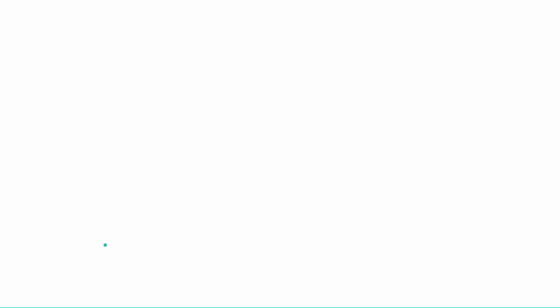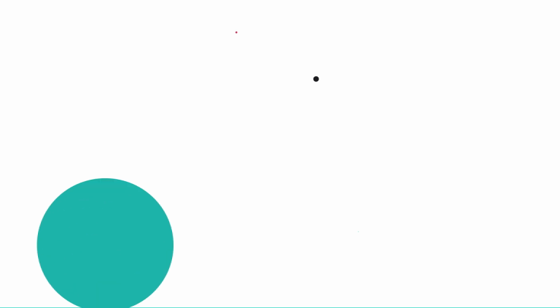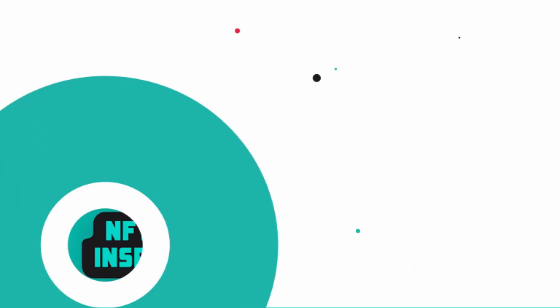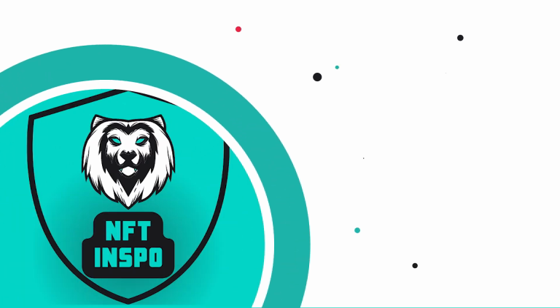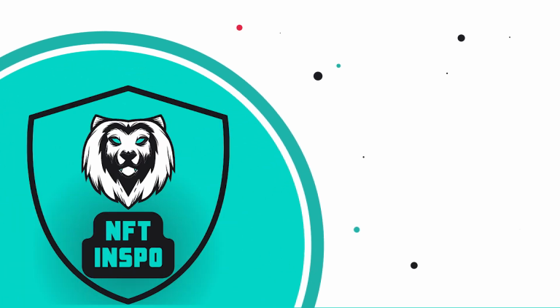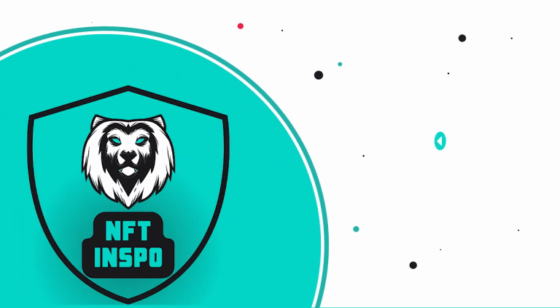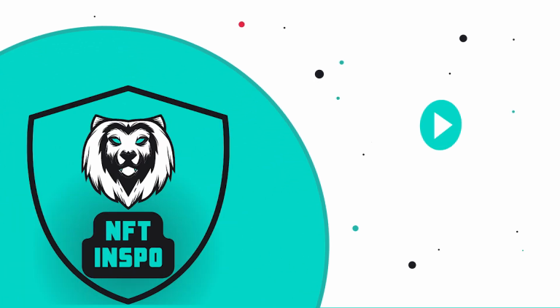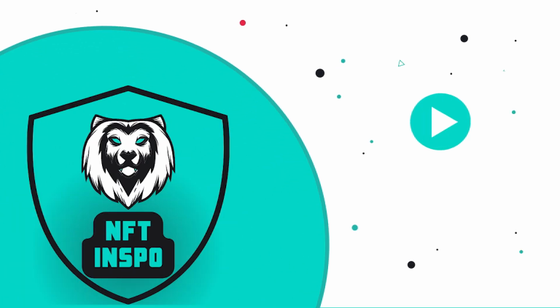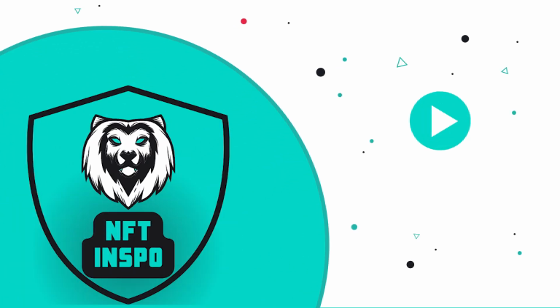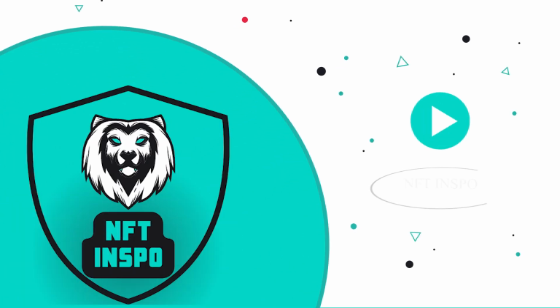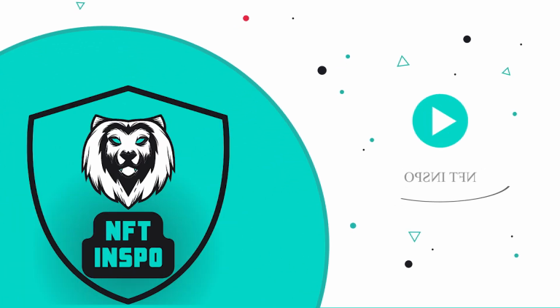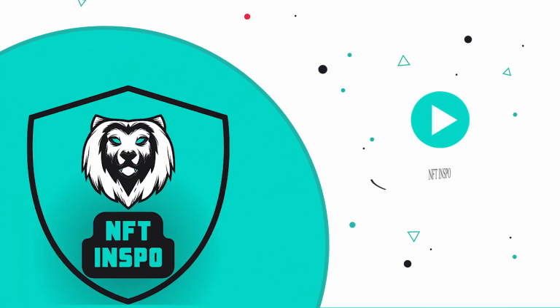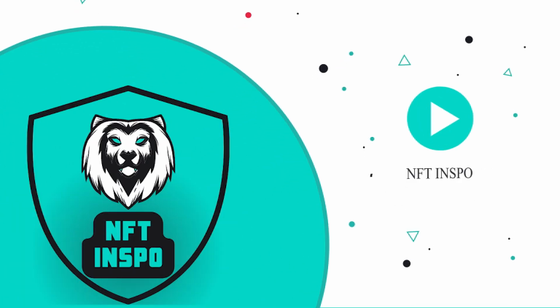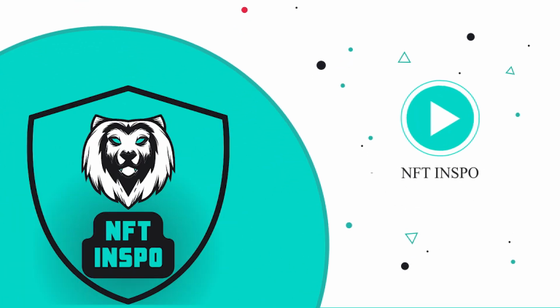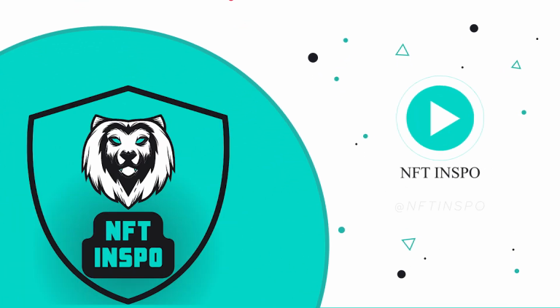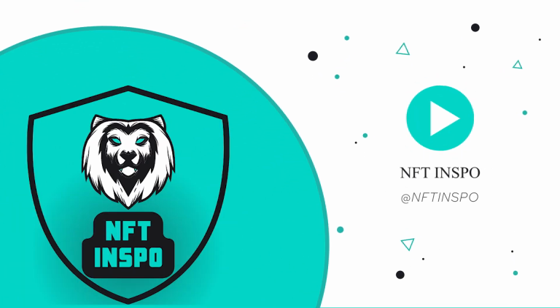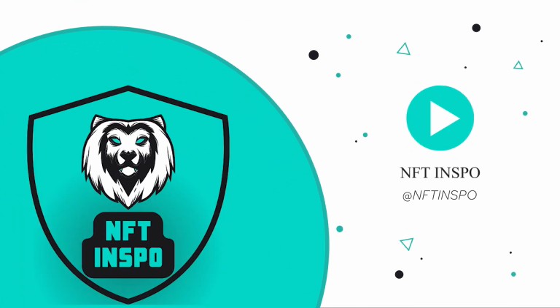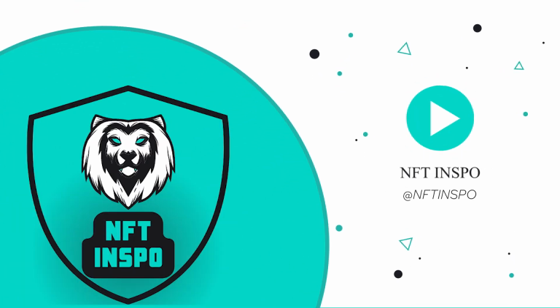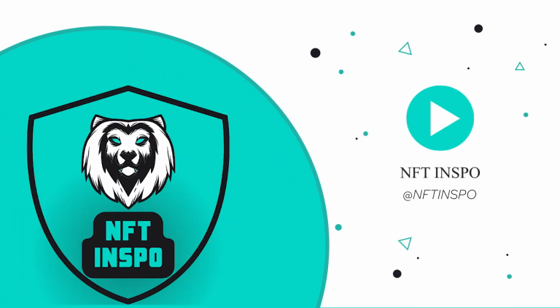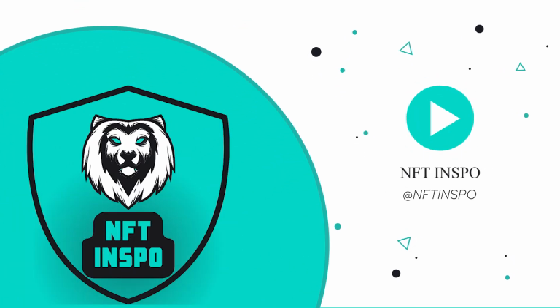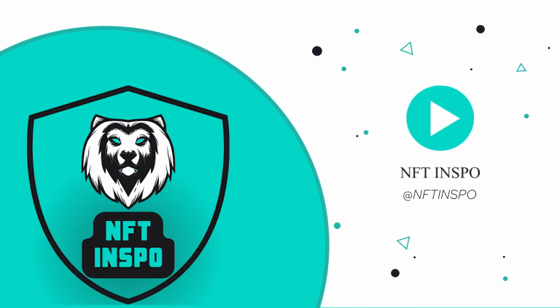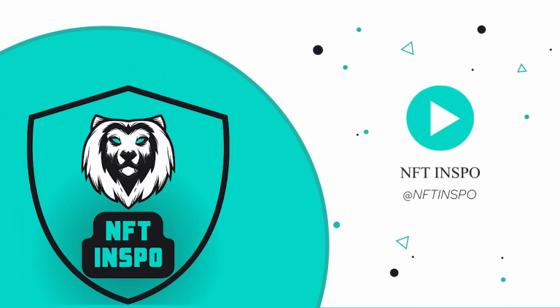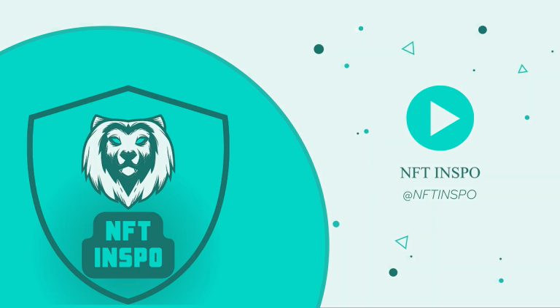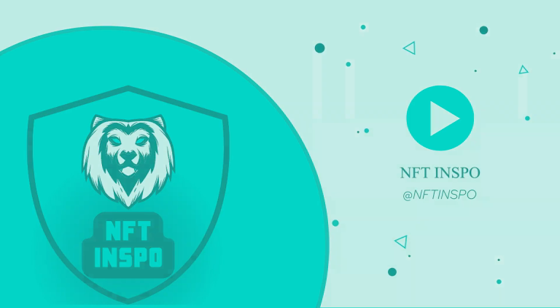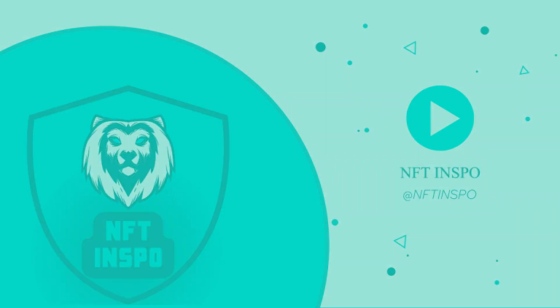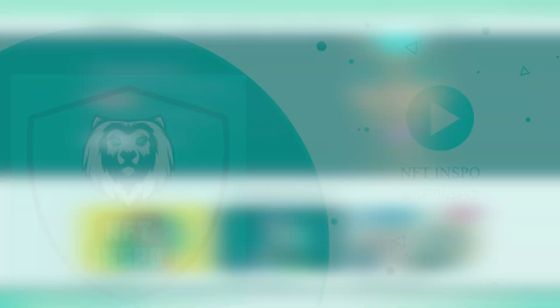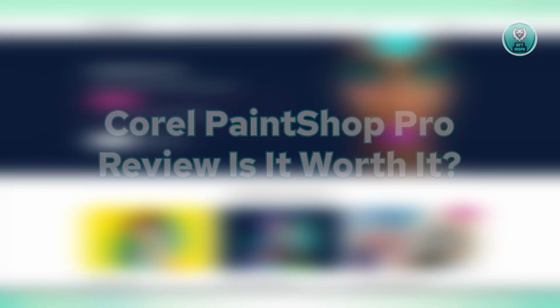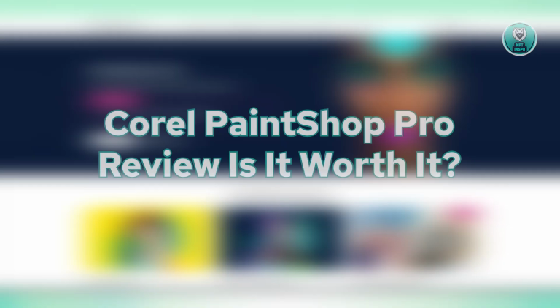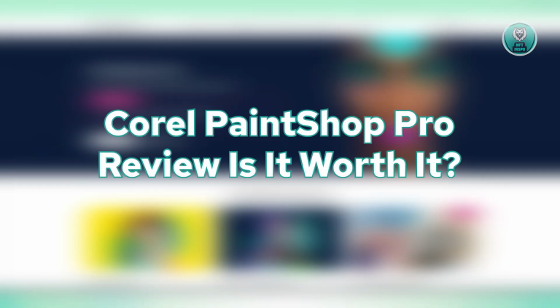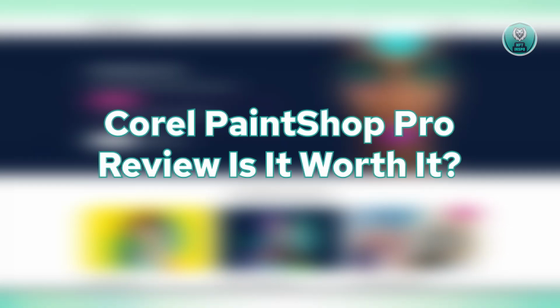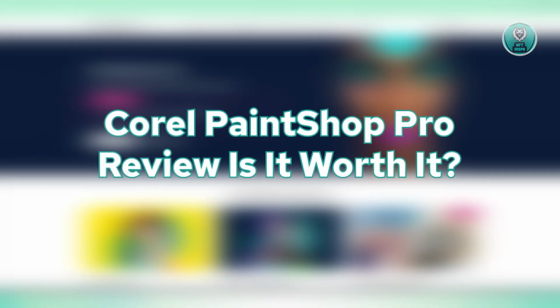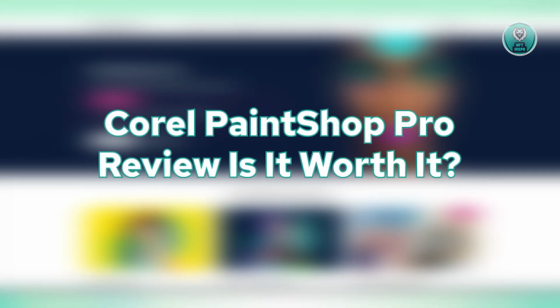Hello guys, welcome back to NFthins. For today's video, we're going to discuss the Corel PaintShop Pro review.